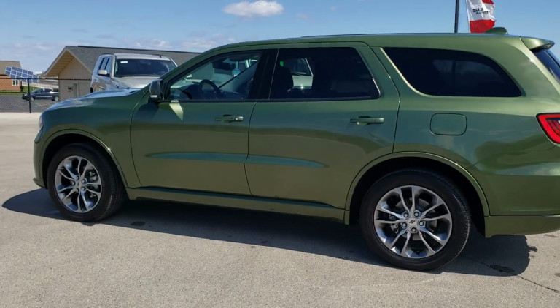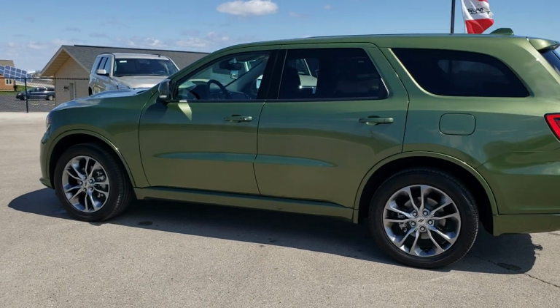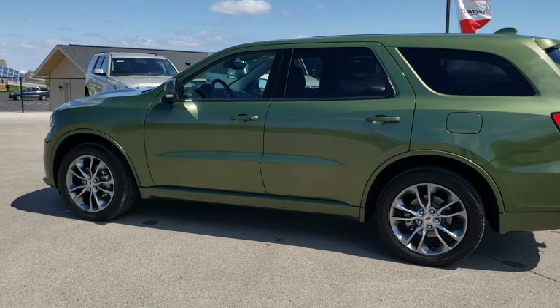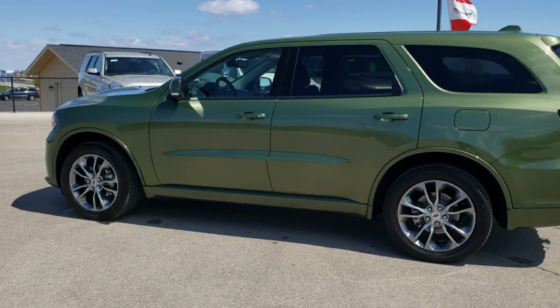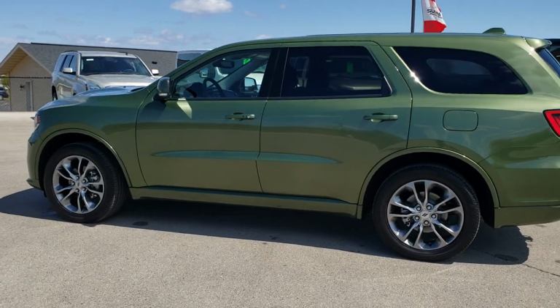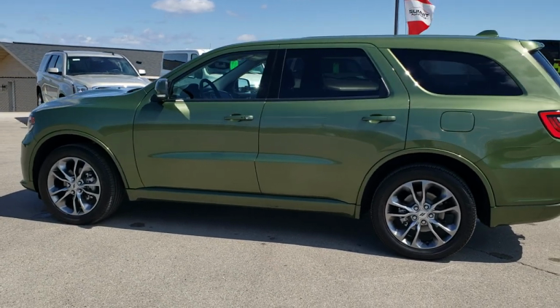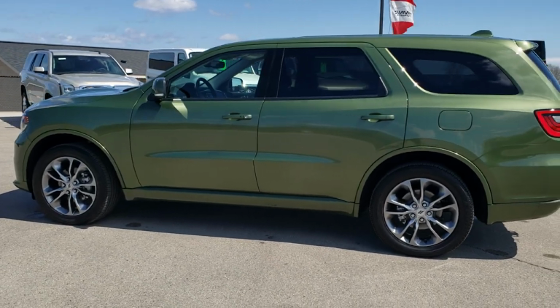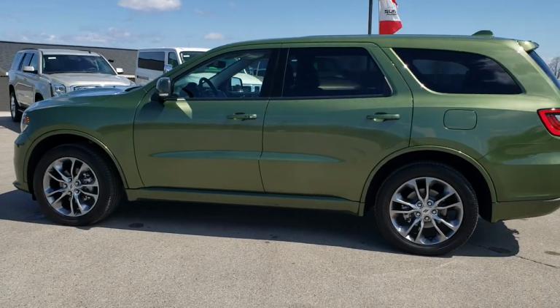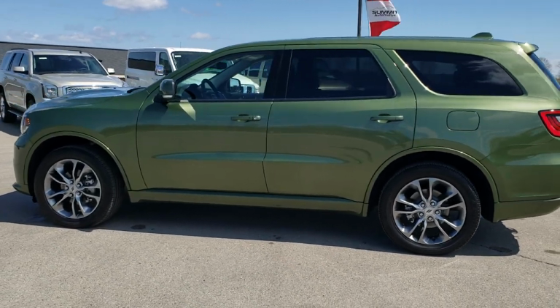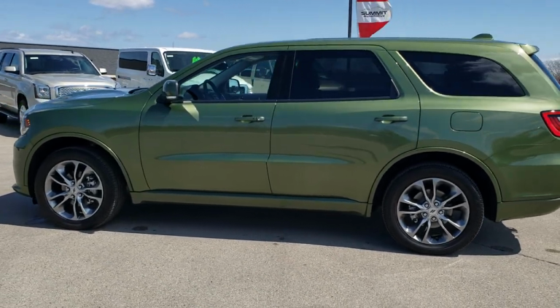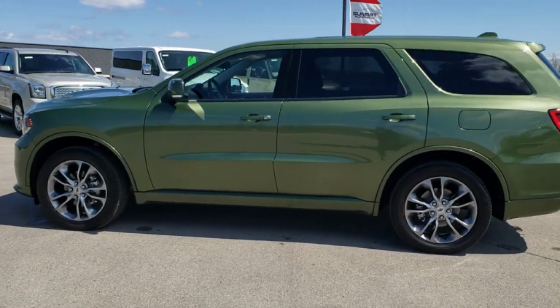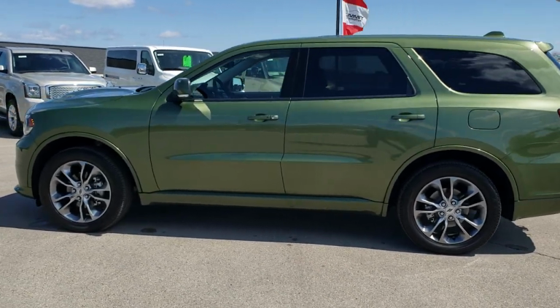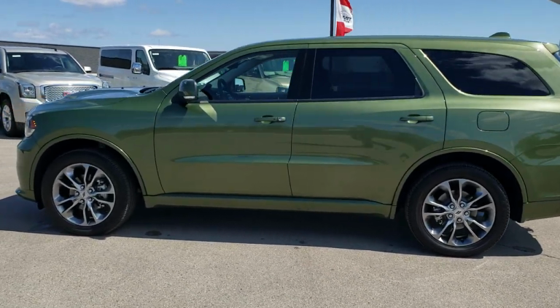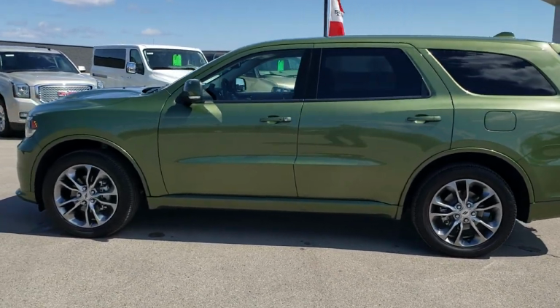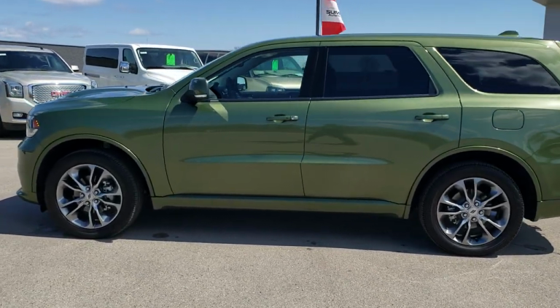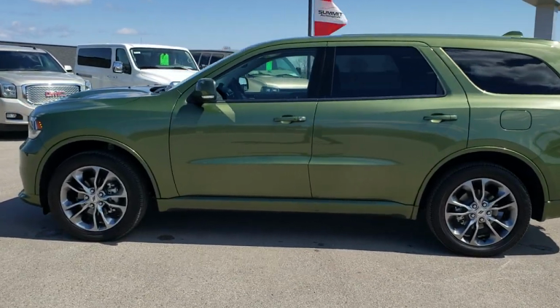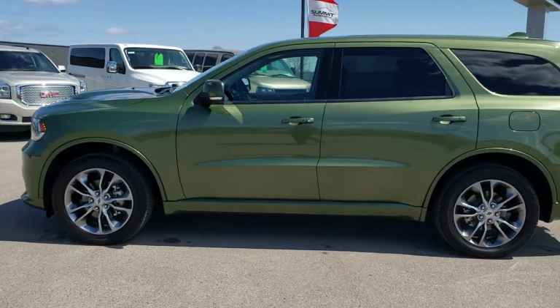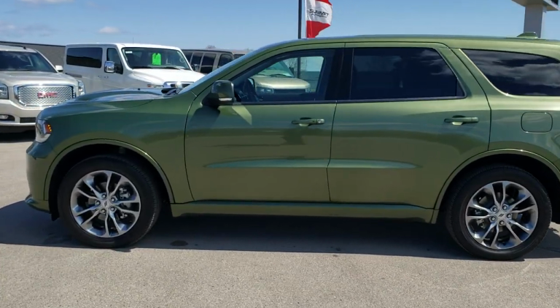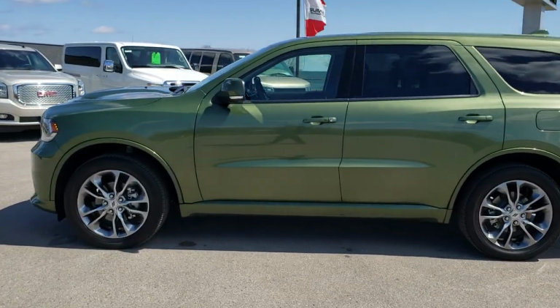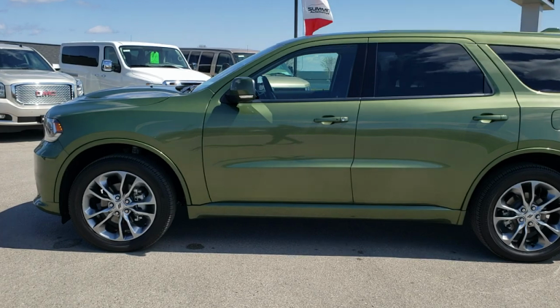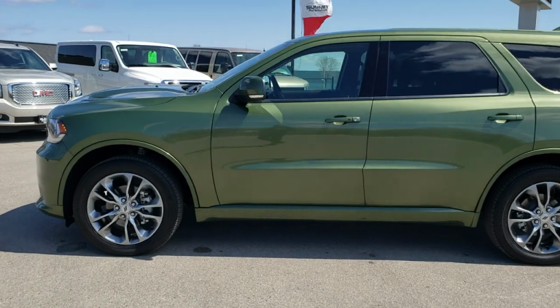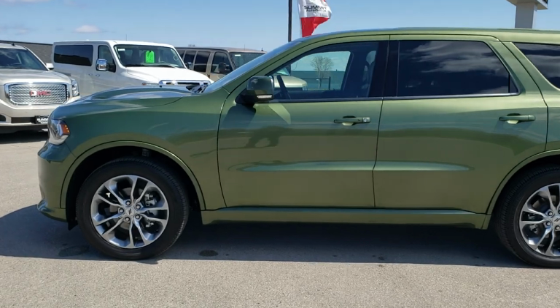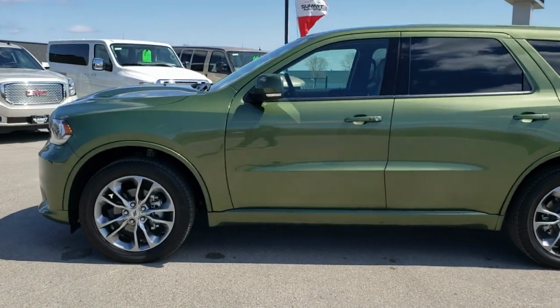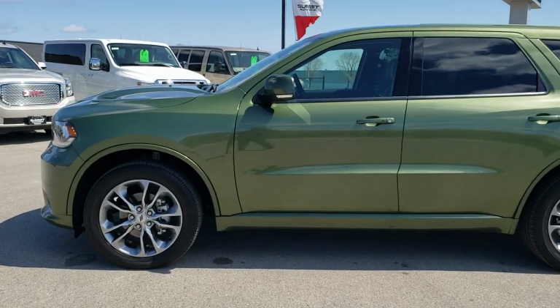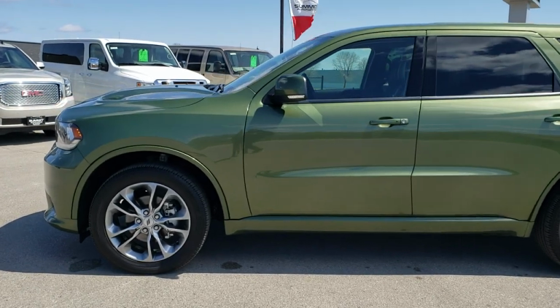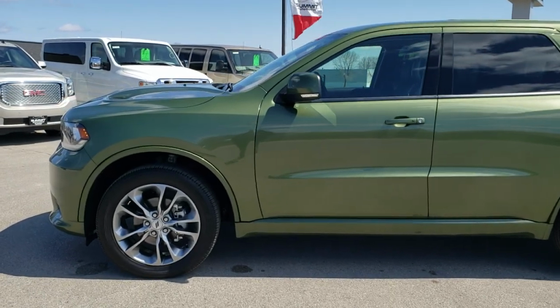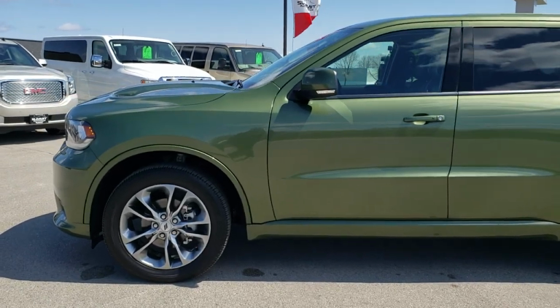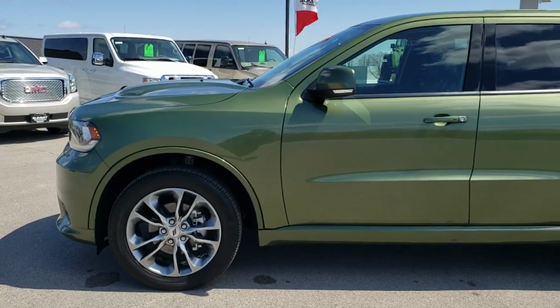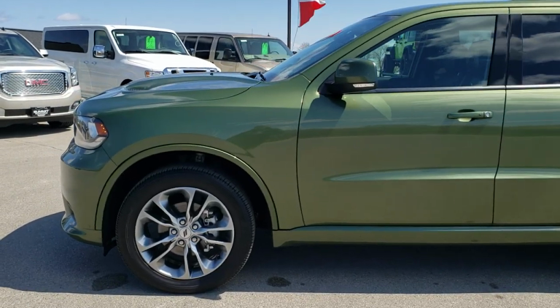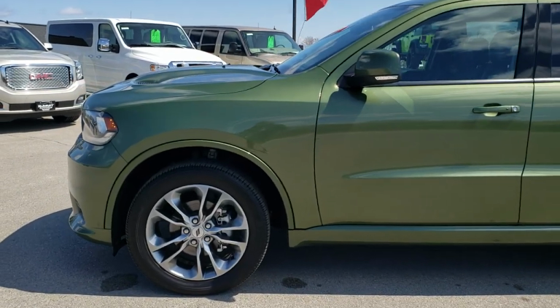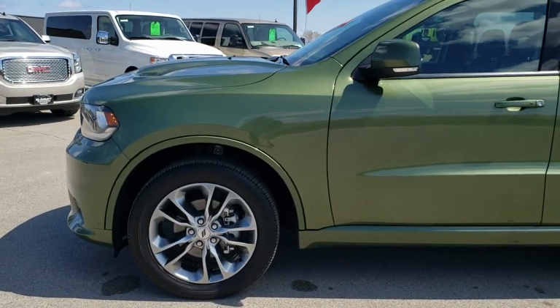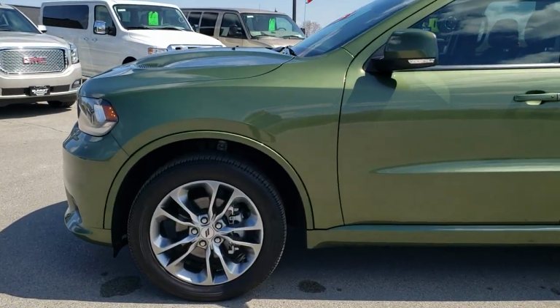If you'd like to check out all the photos on this Durango, in the upper right hand part of your screen there's a link right to our website. Click that and check us out there.